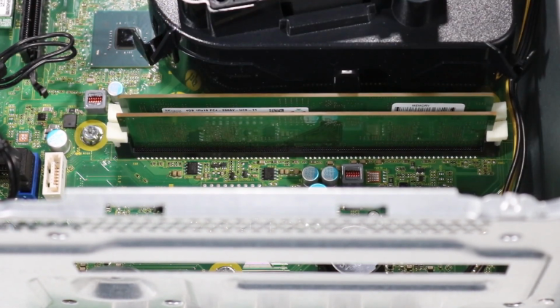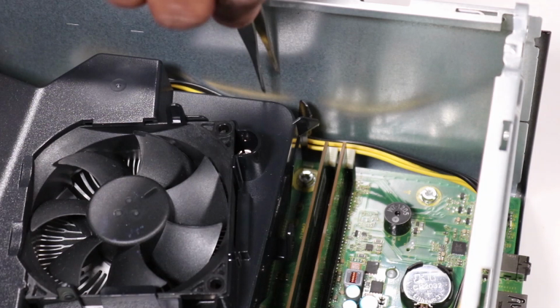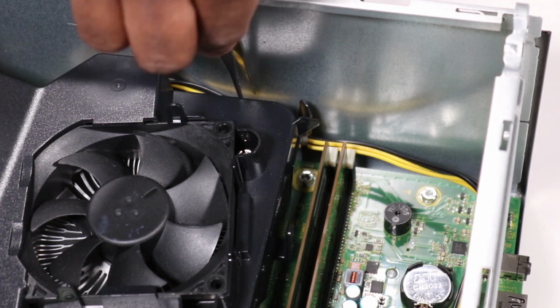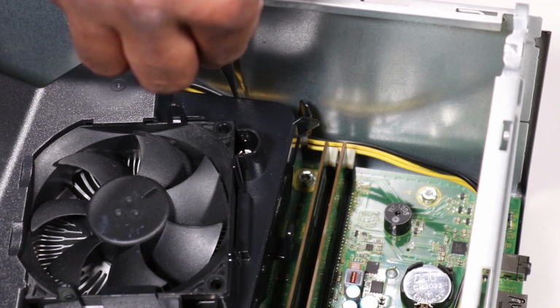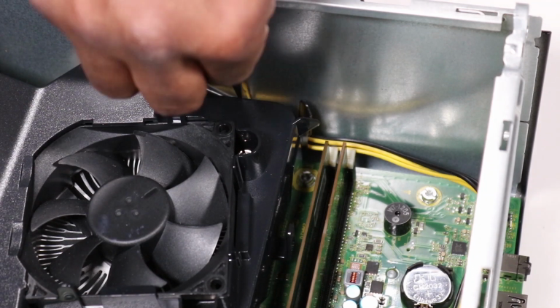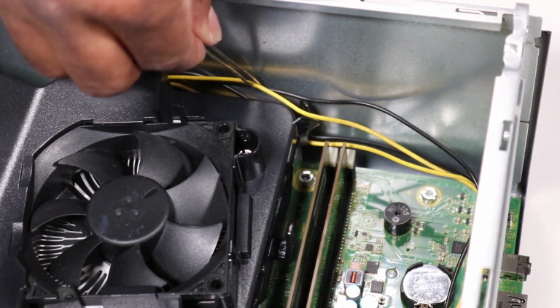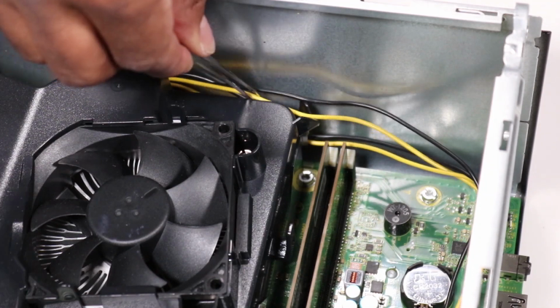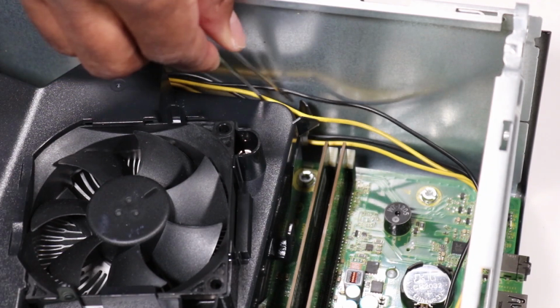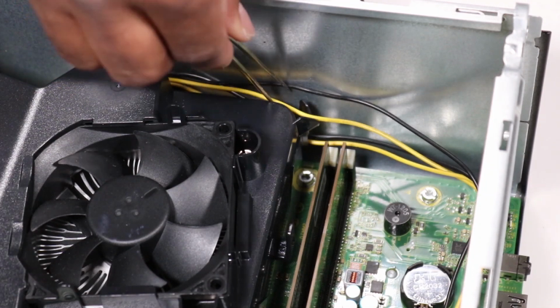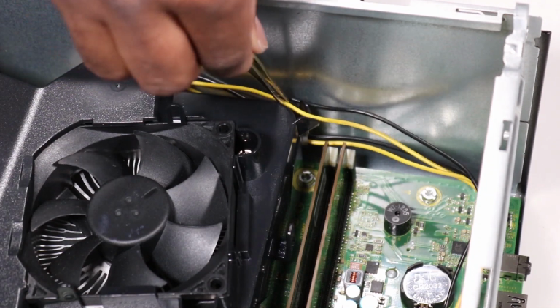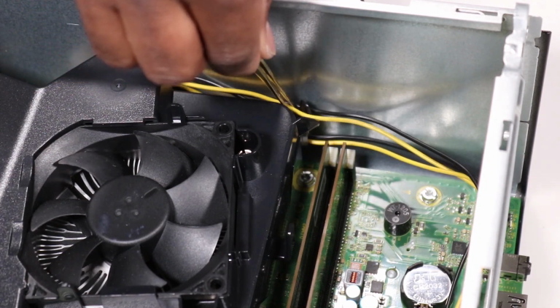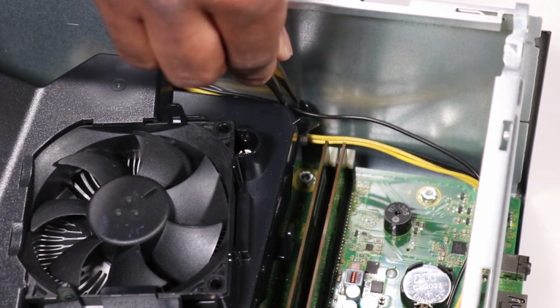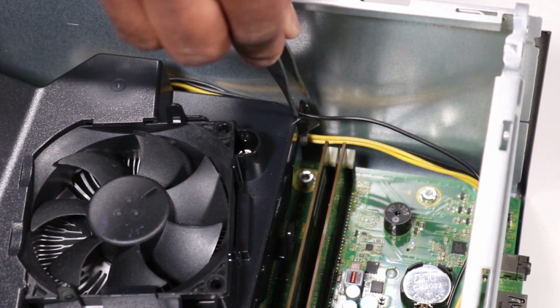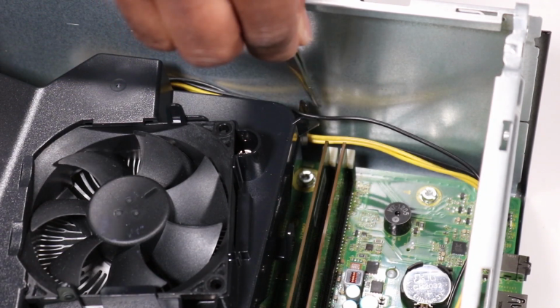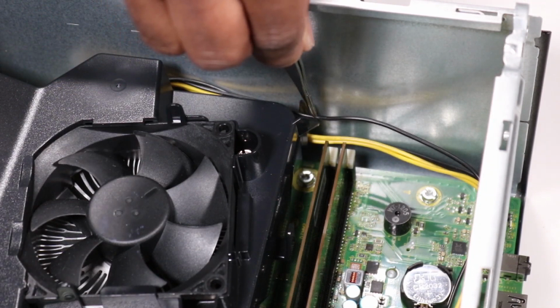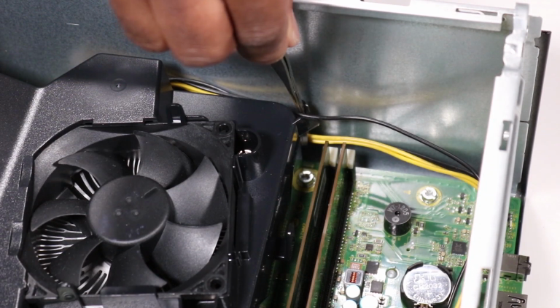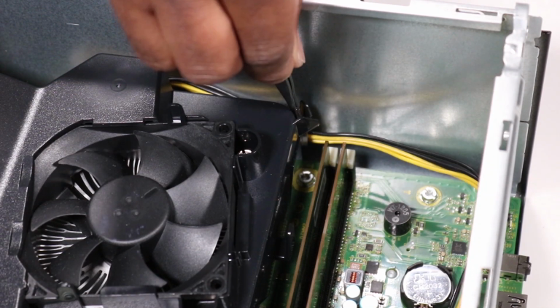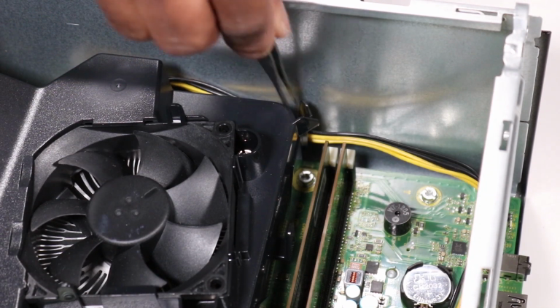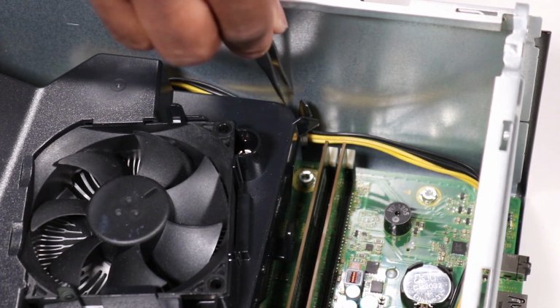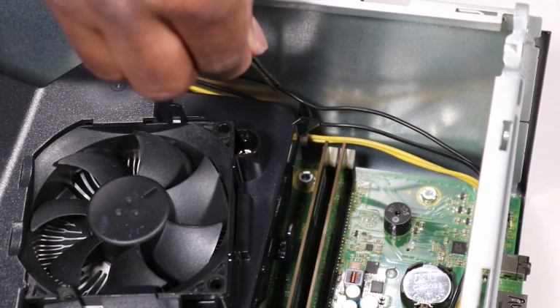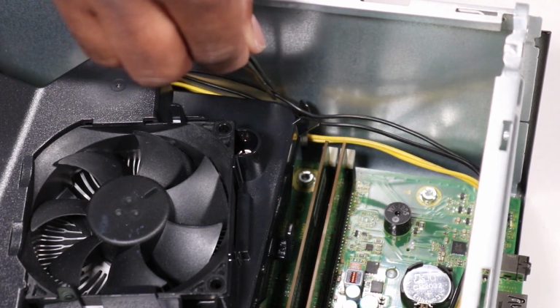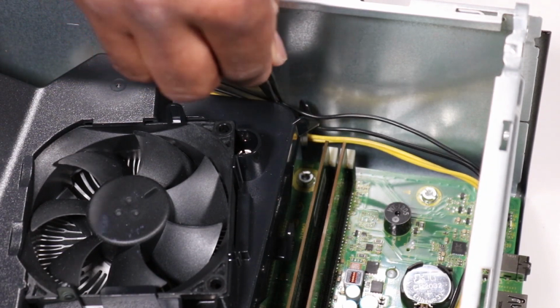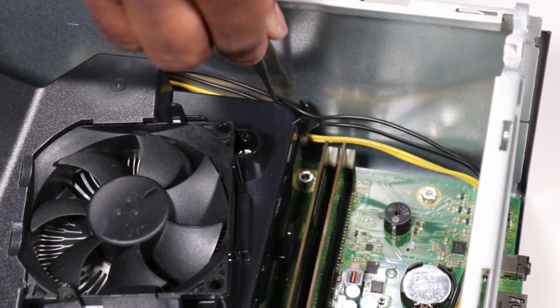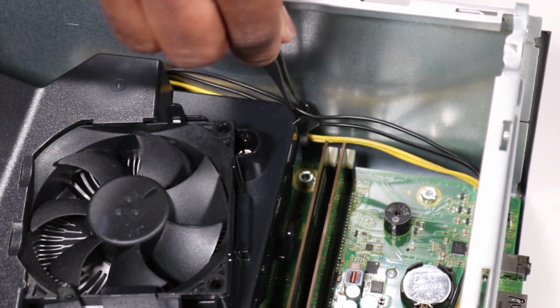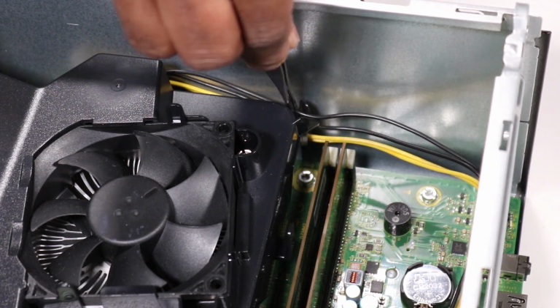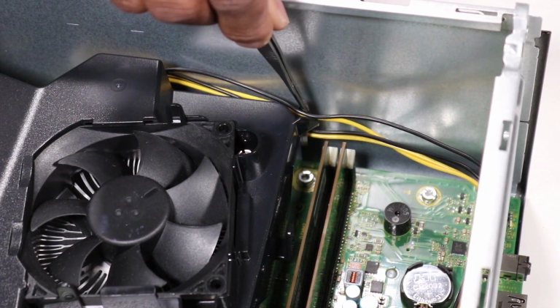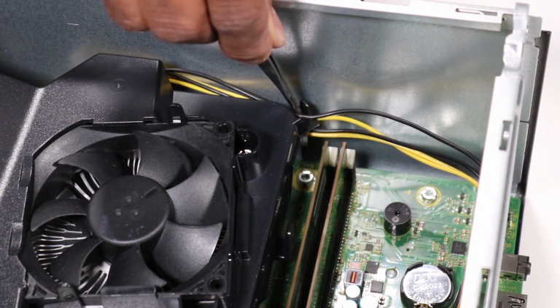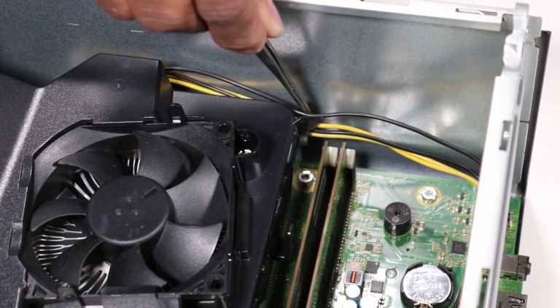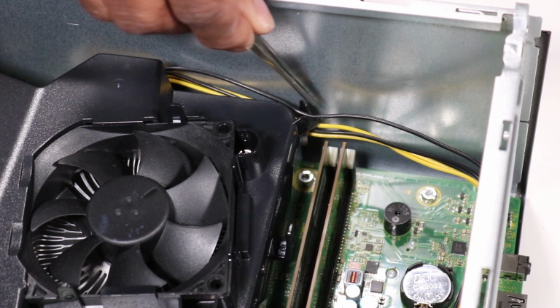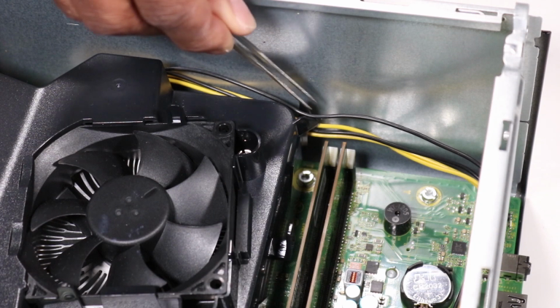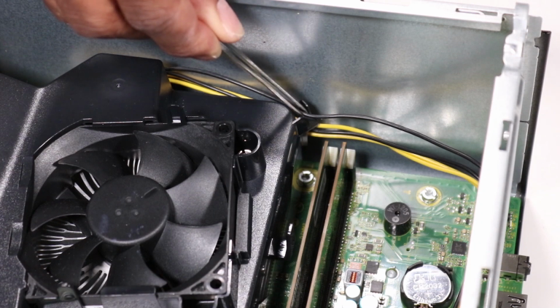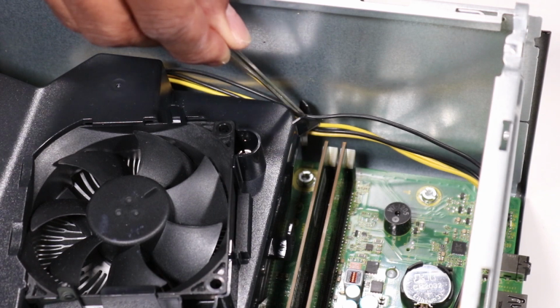Route the CPU power cable through the cable guide on the fan duct.